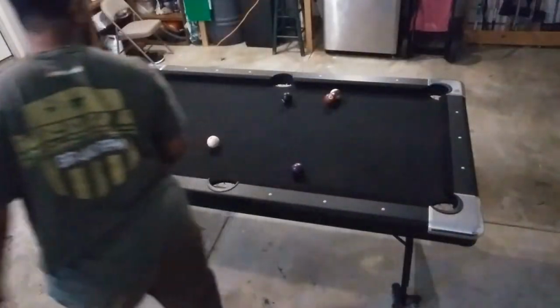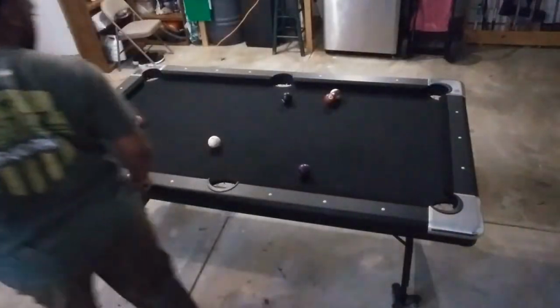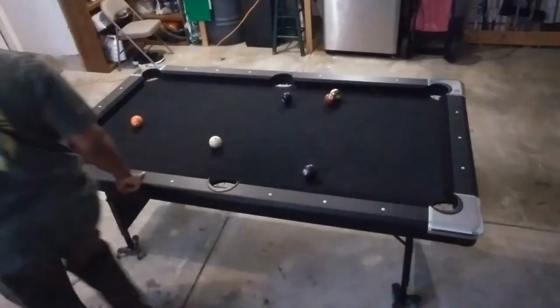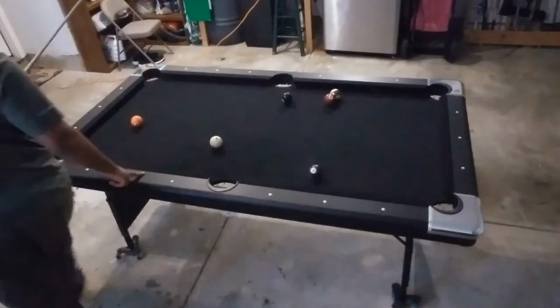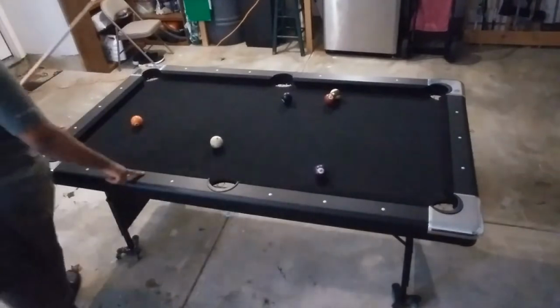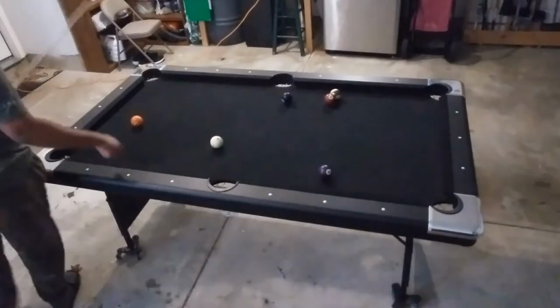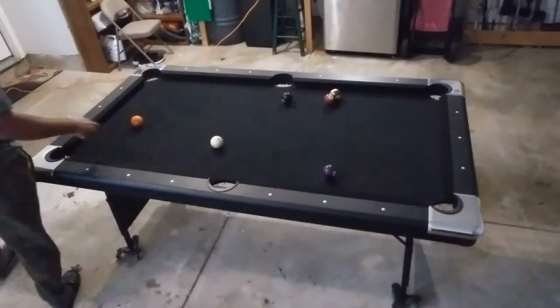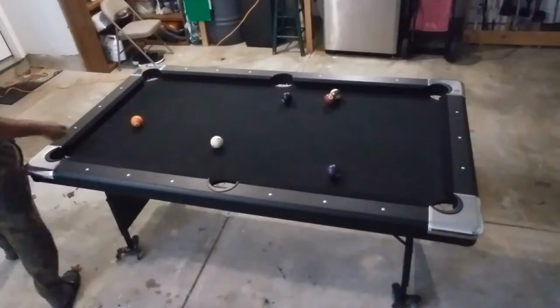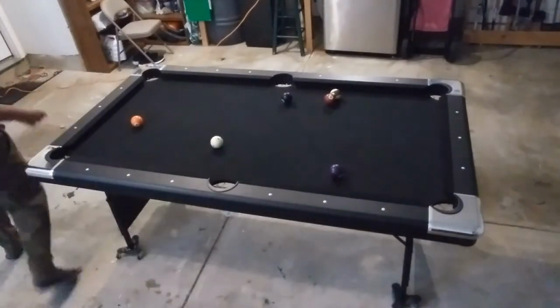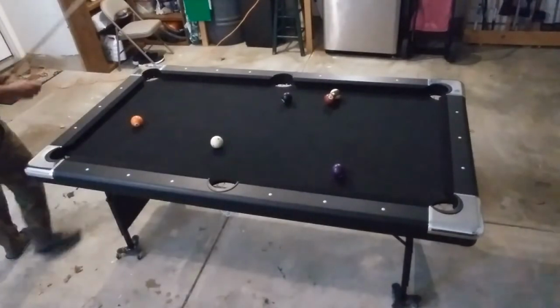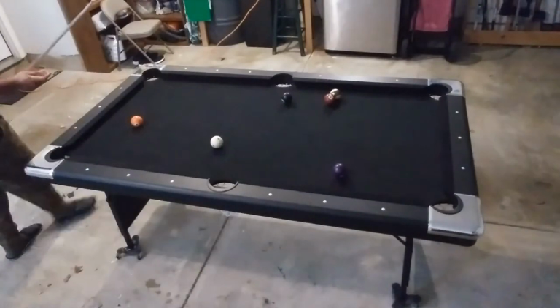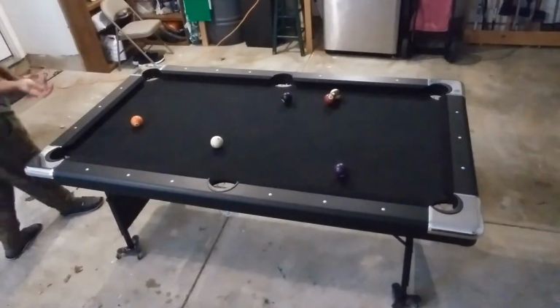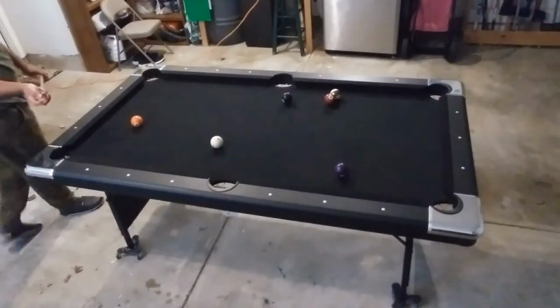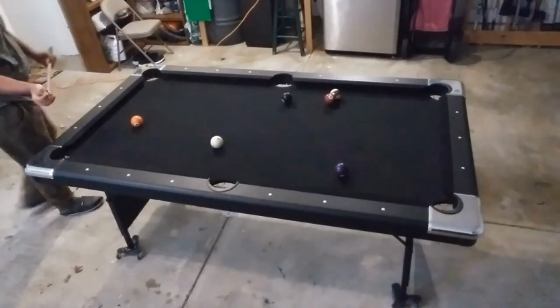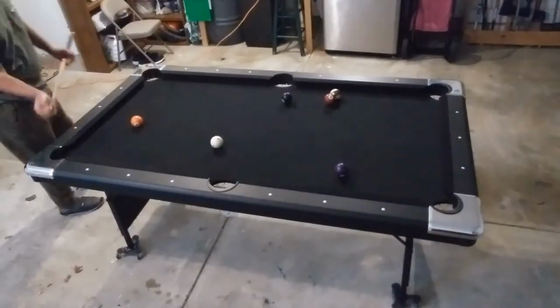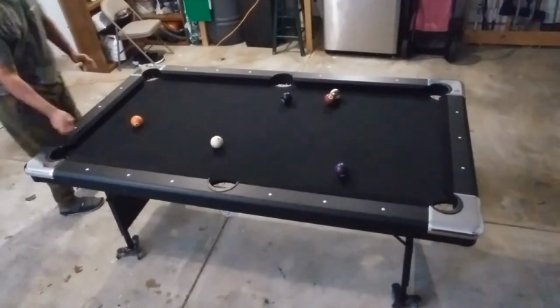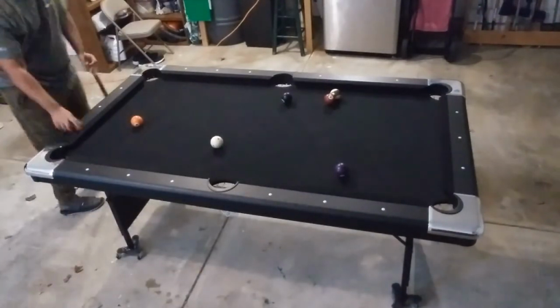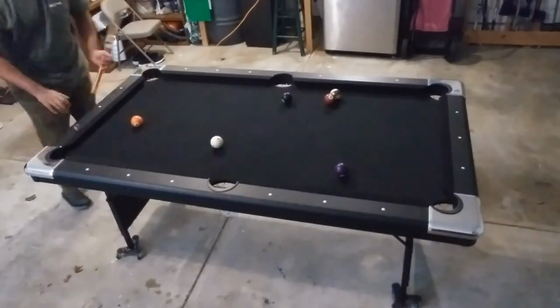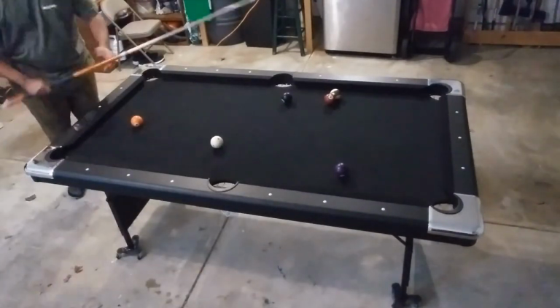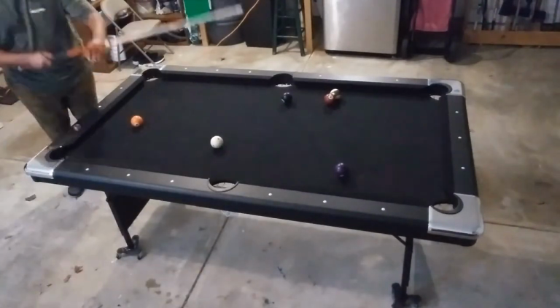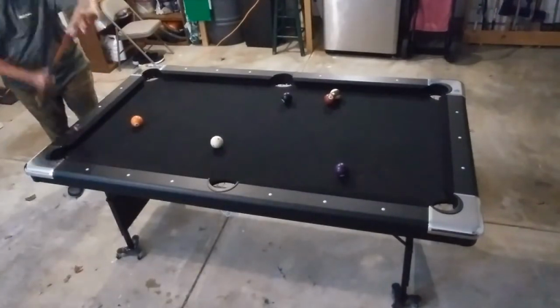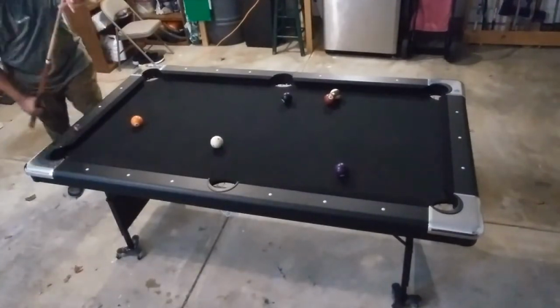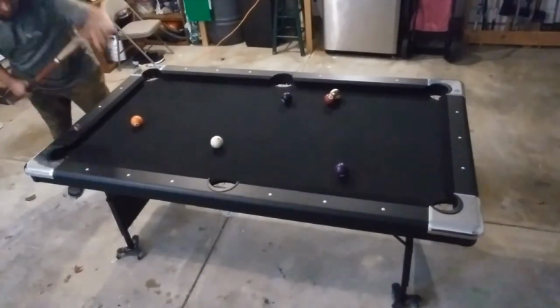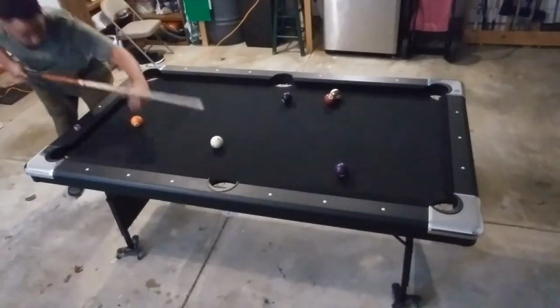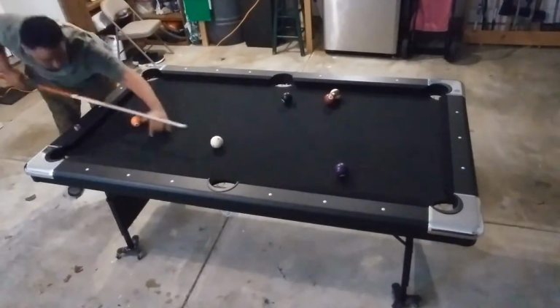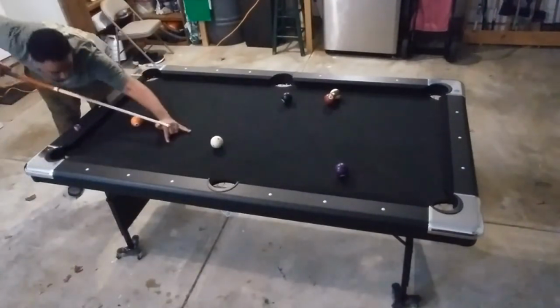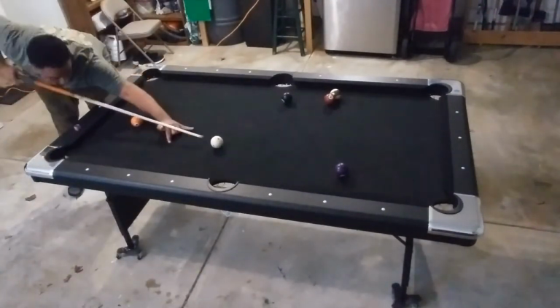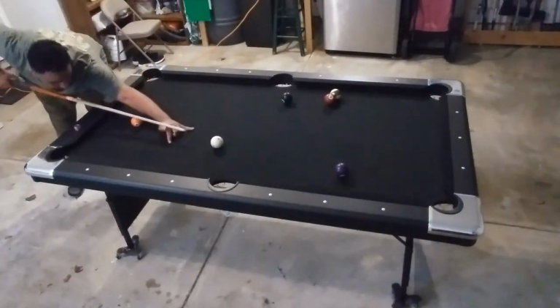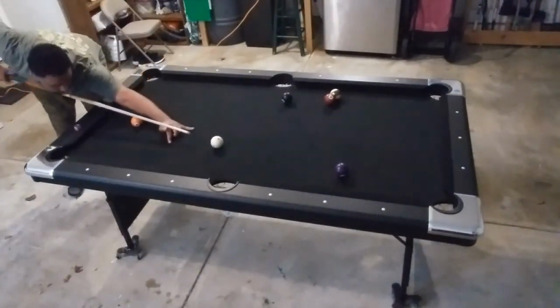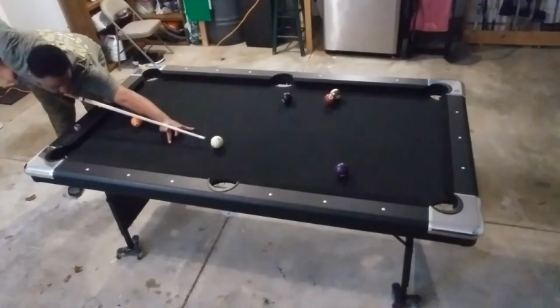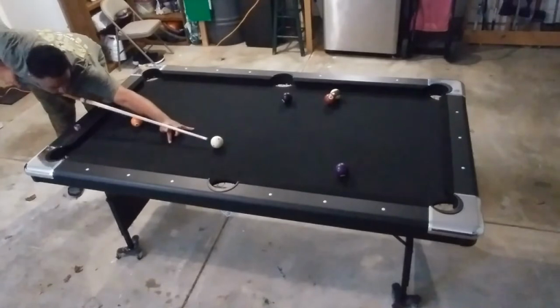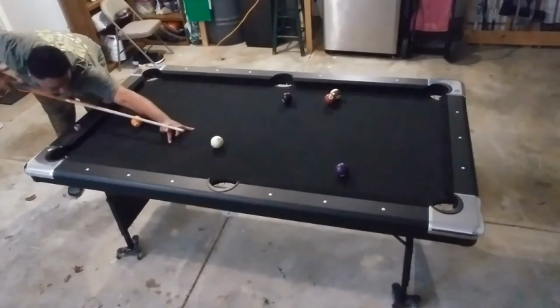The material for this table is fairly cheap and can be damaged very easily, so handle this table with care.